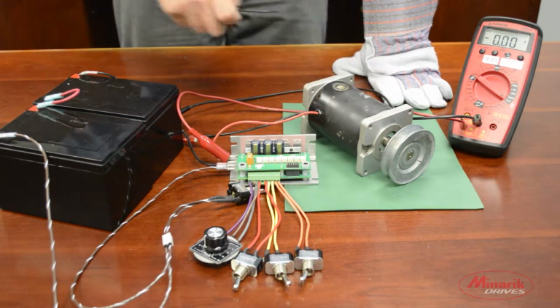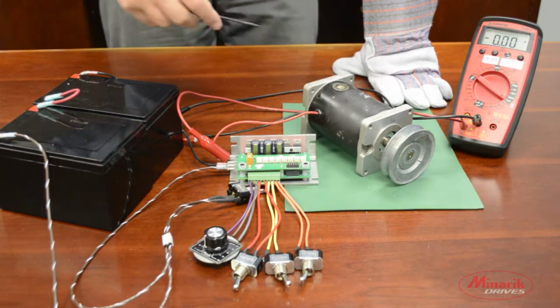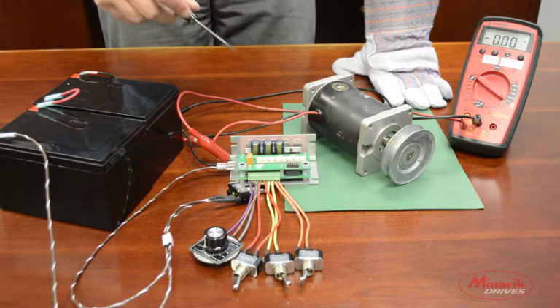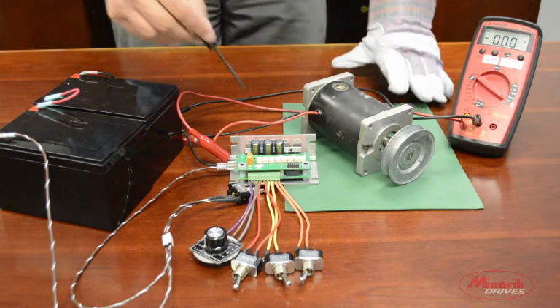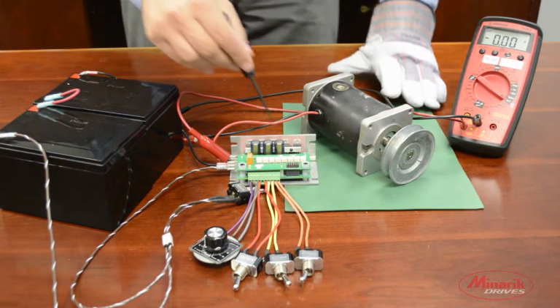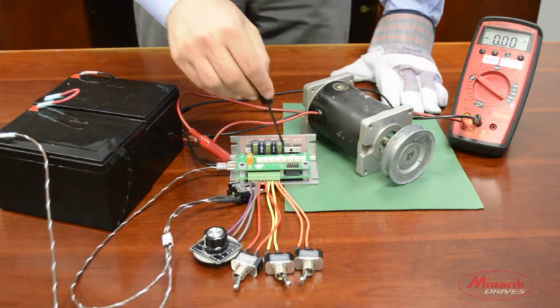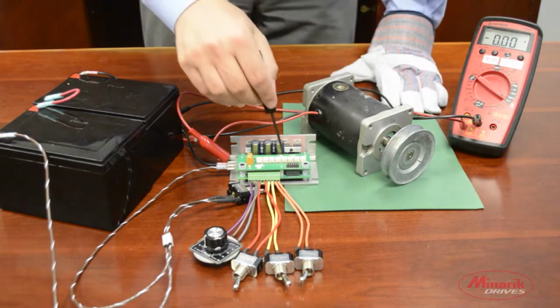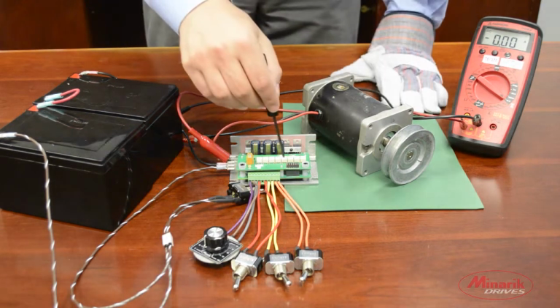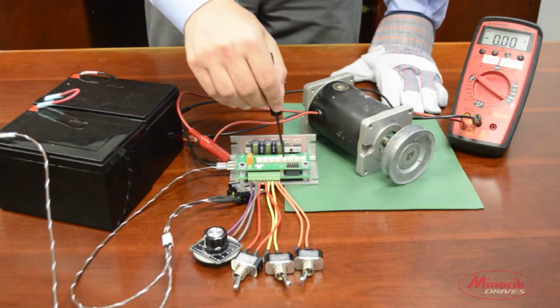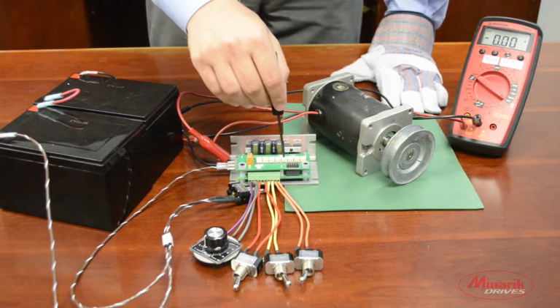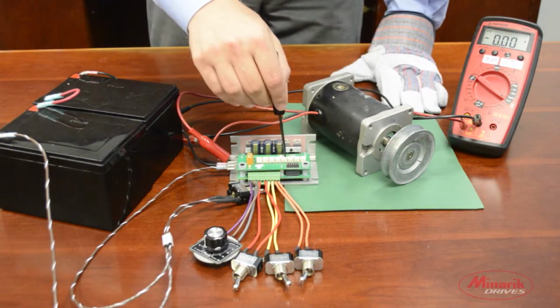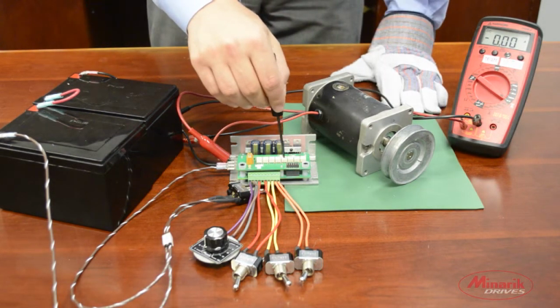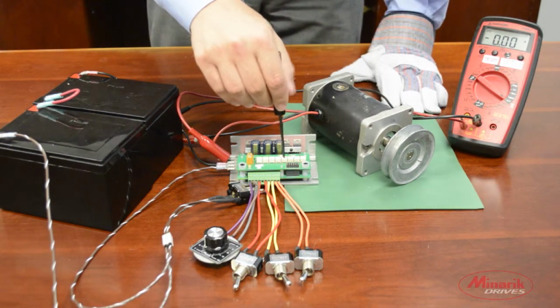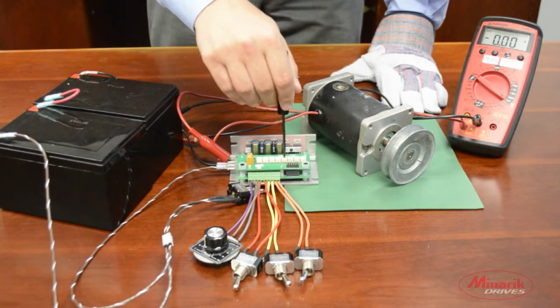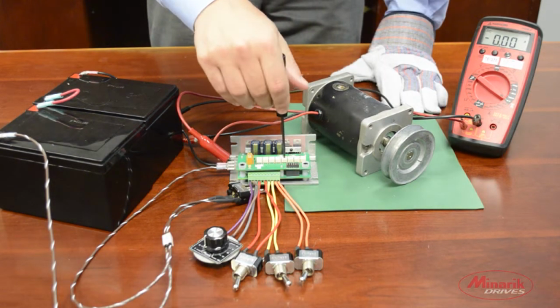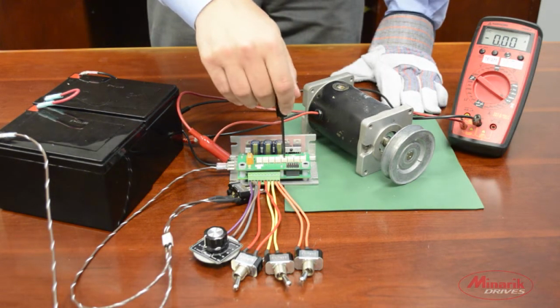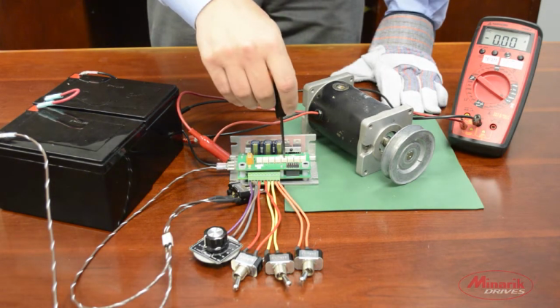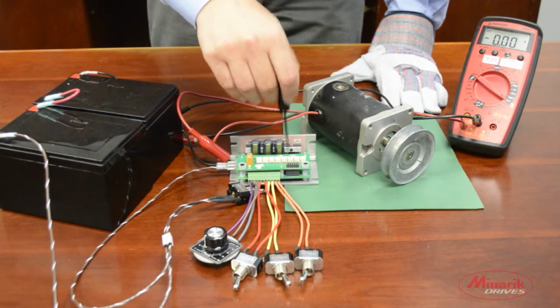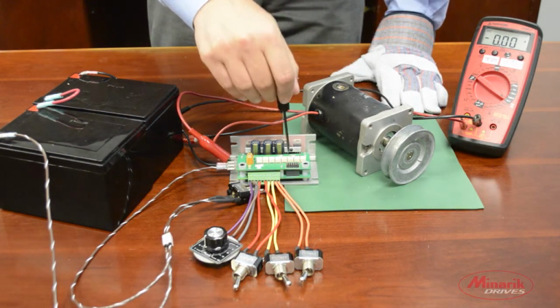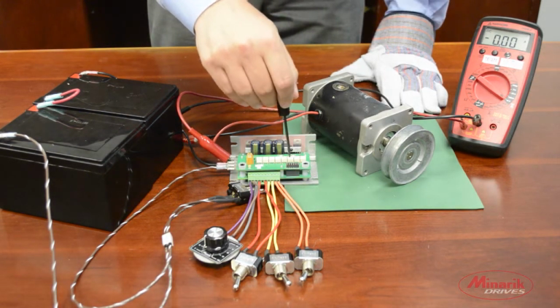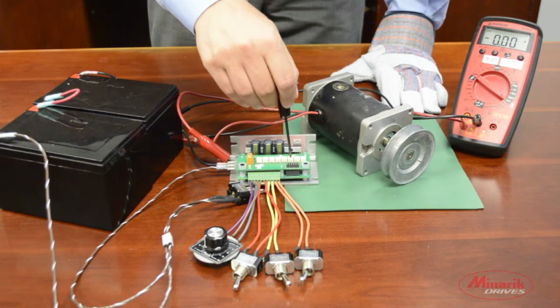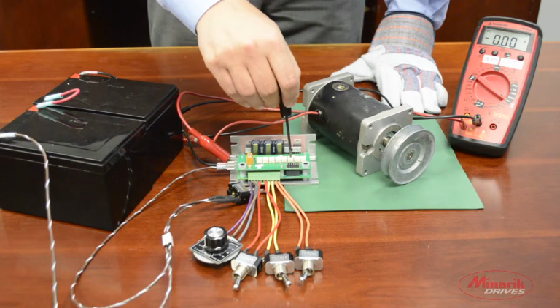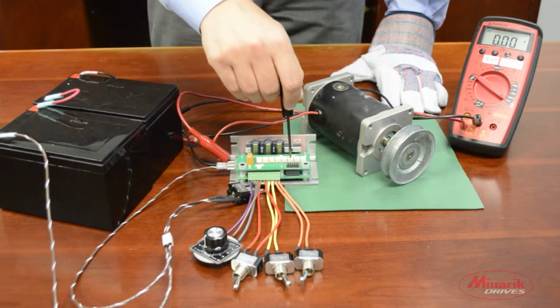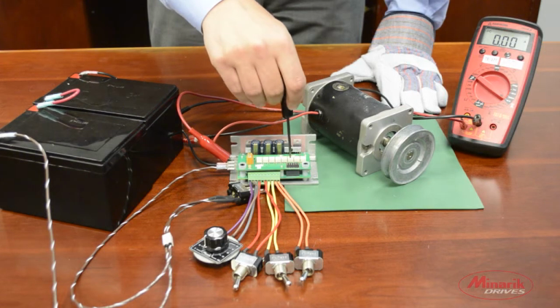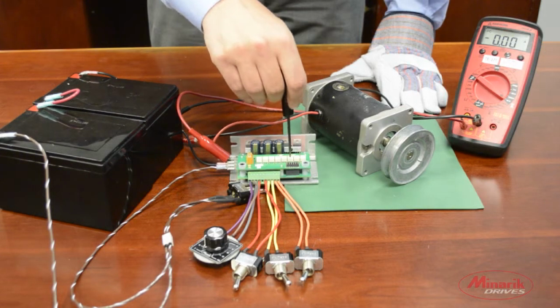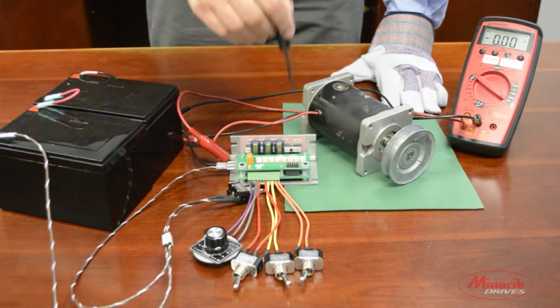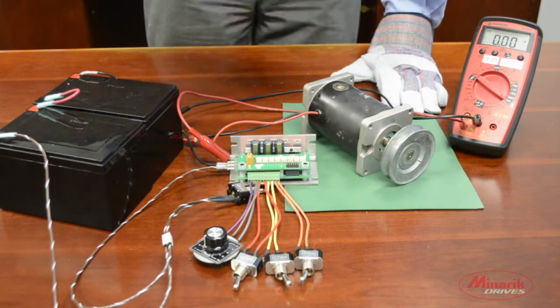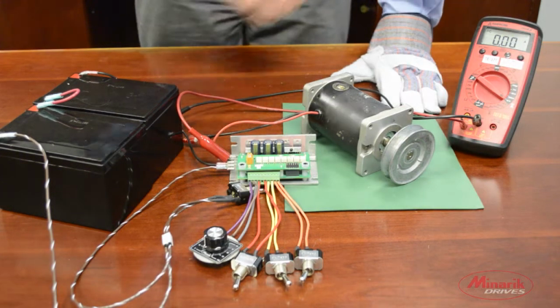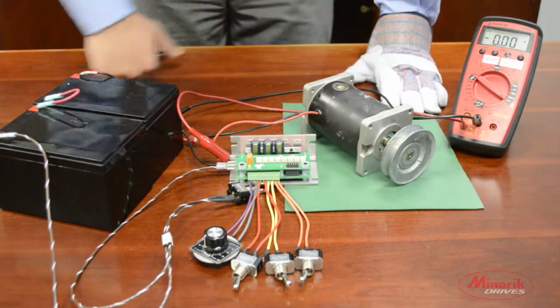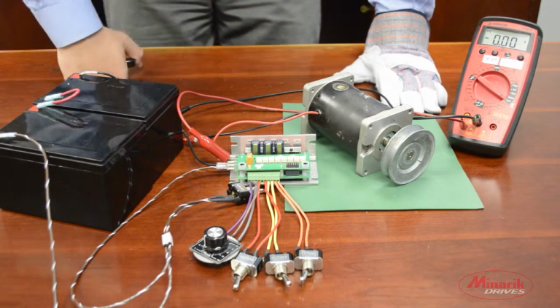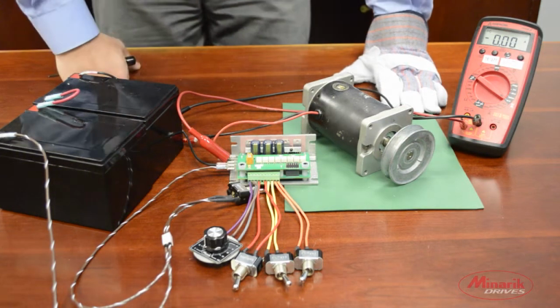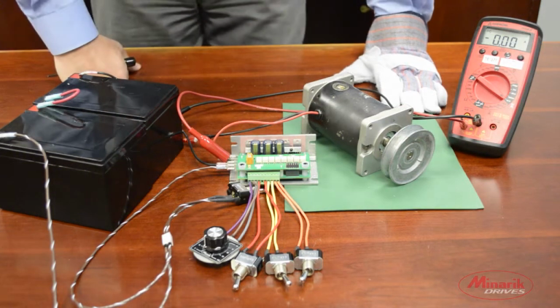Before turning on the drive, we'll make sure our current limit on the motor and regen trim pots are turned all the way full counterclockwise.